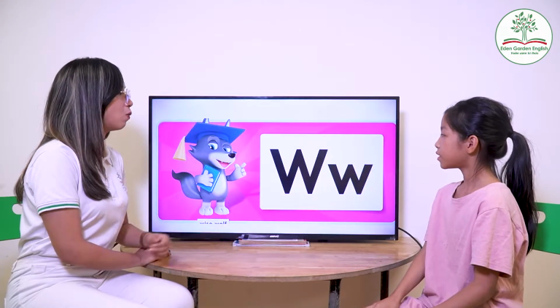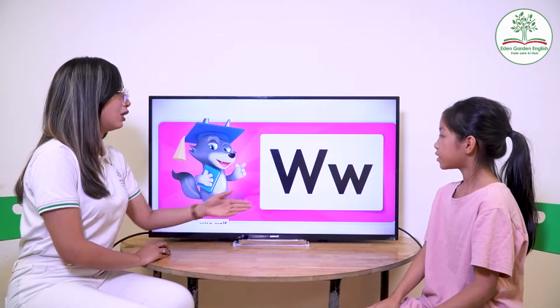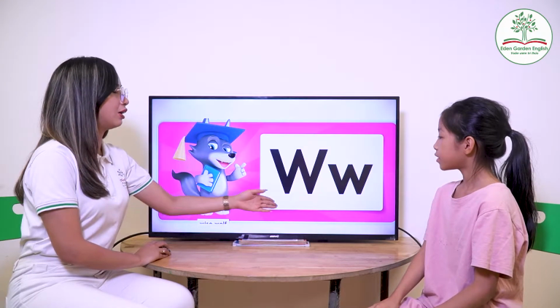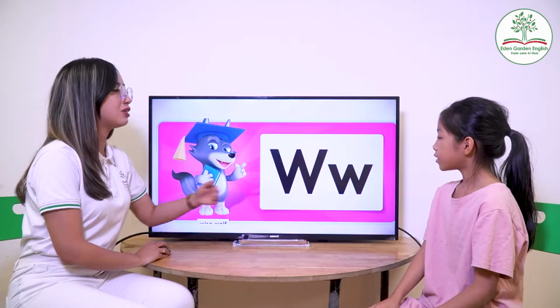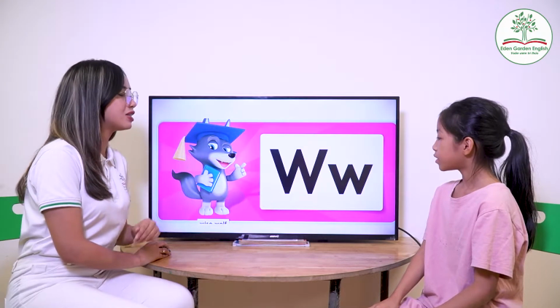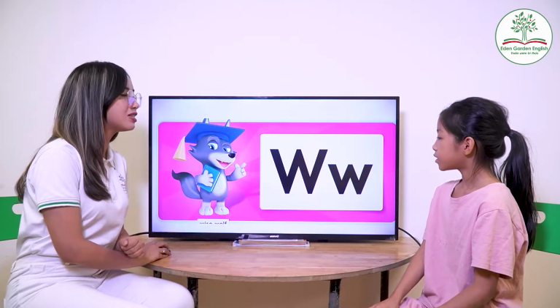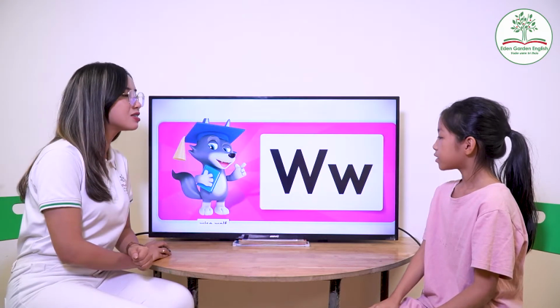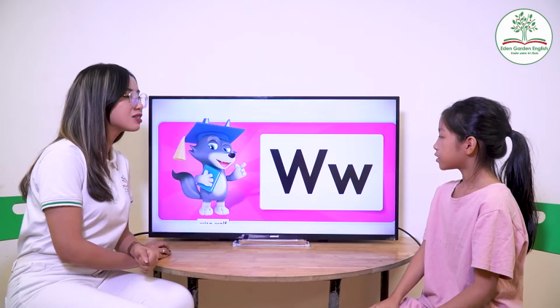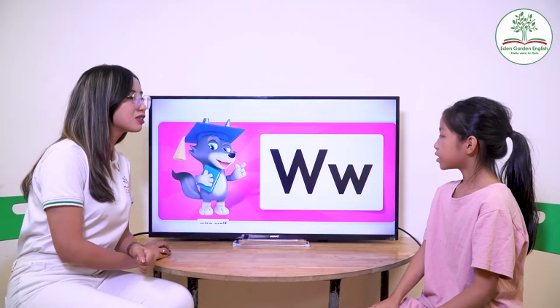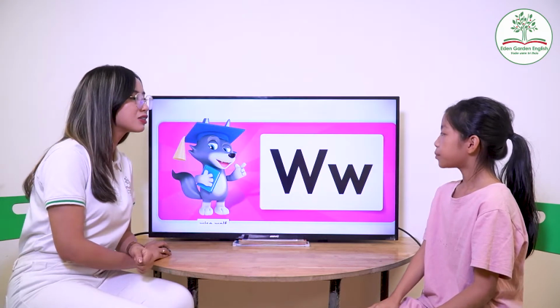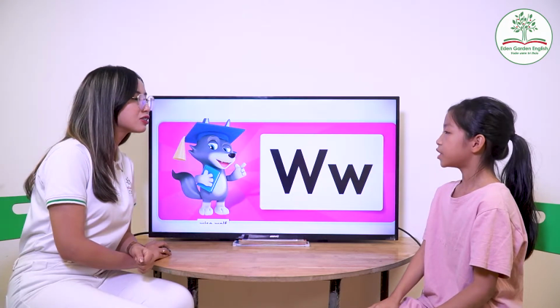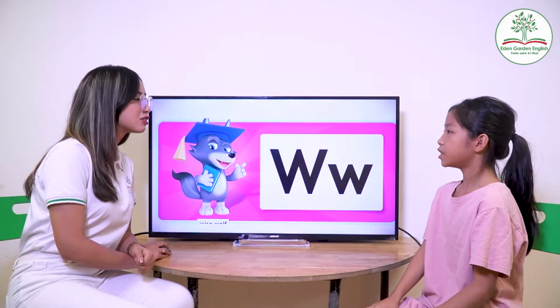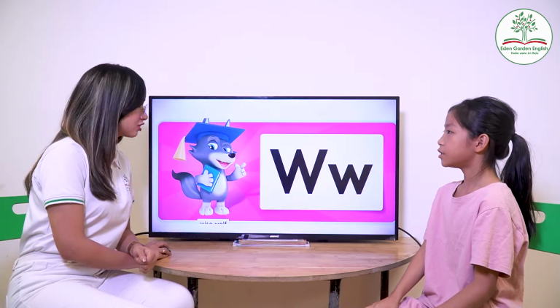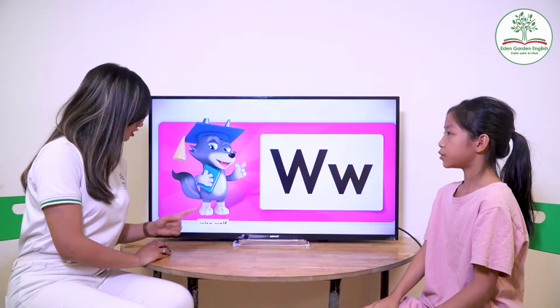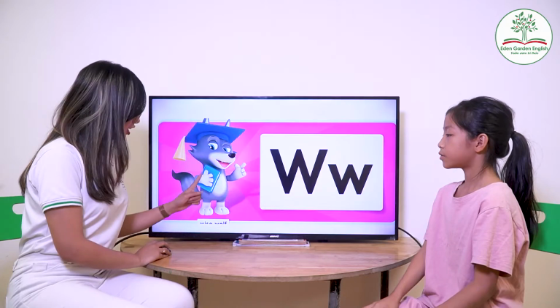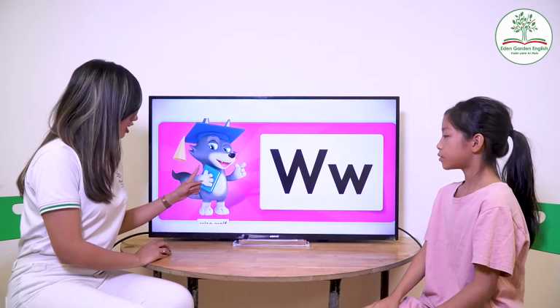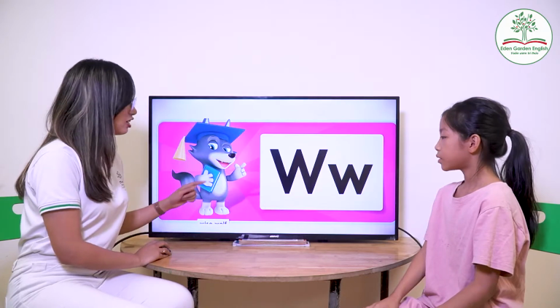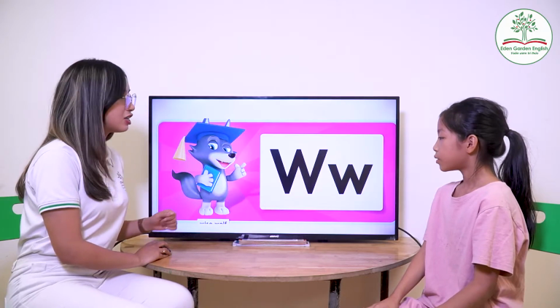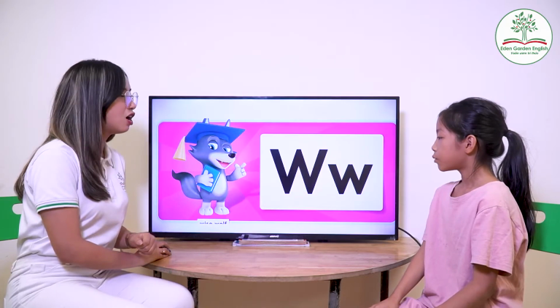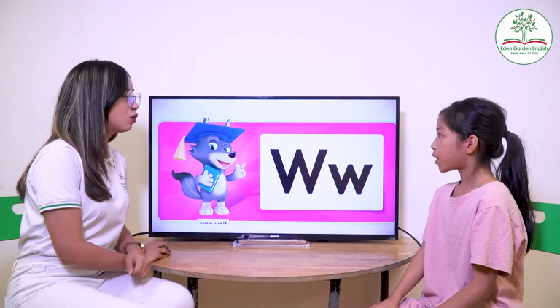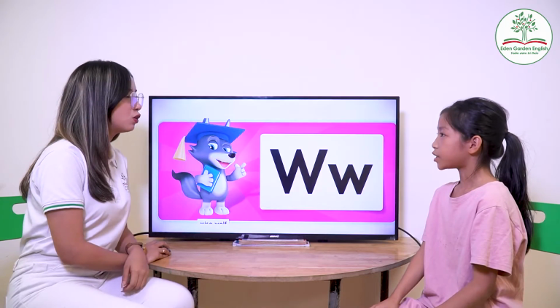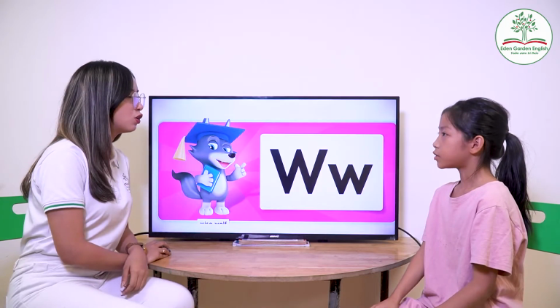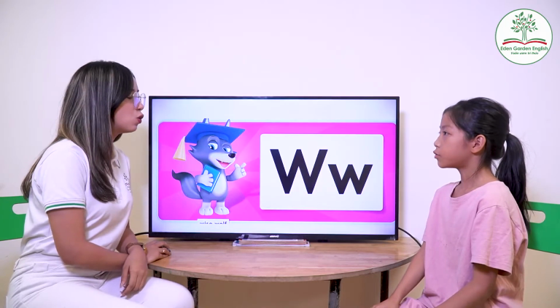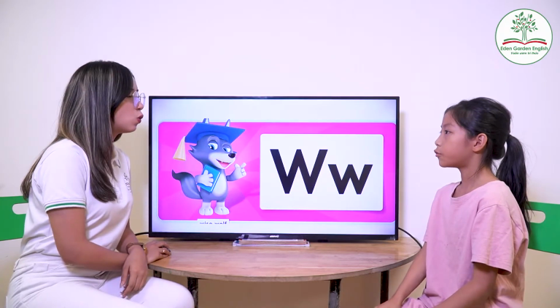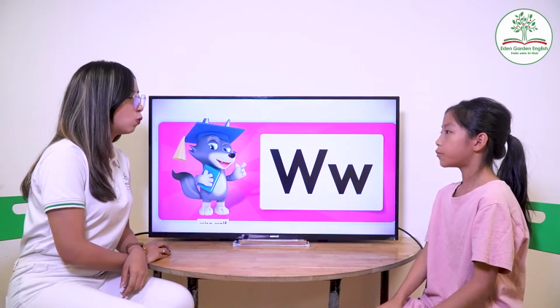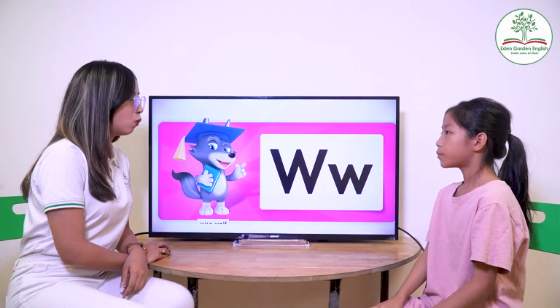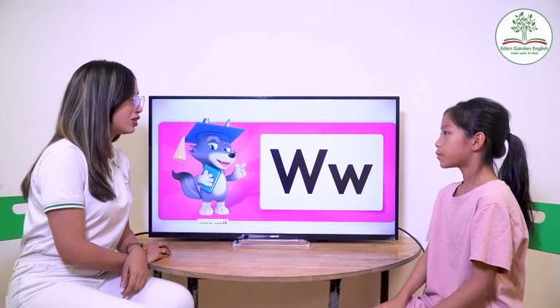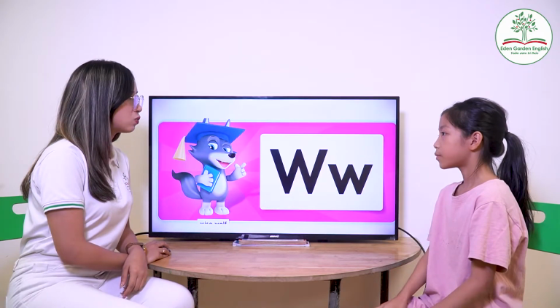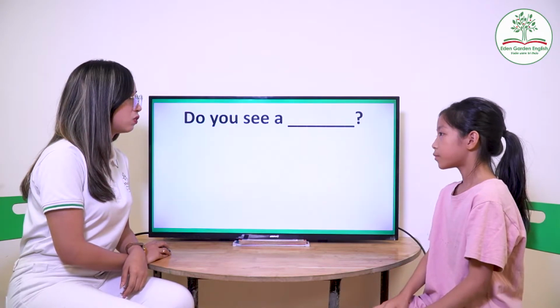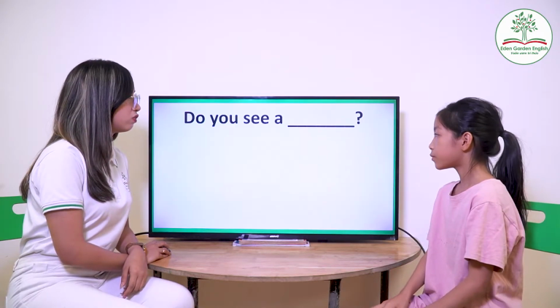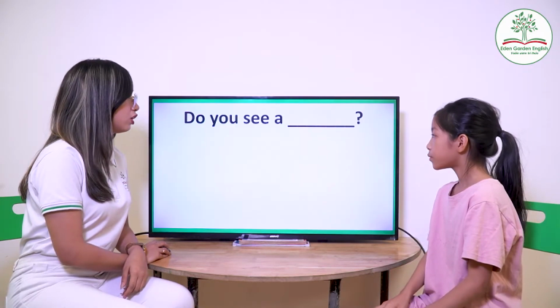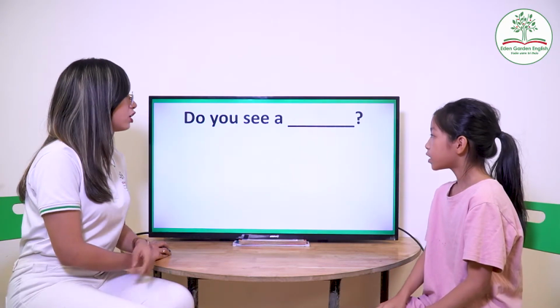Now what letter is this? Double U — W. And it's a? Wise wolf. Wise wolf. Good.